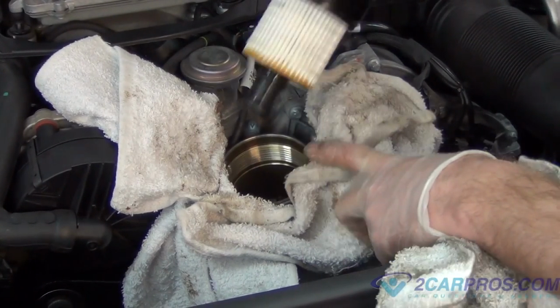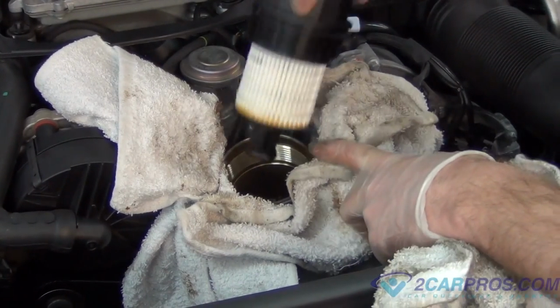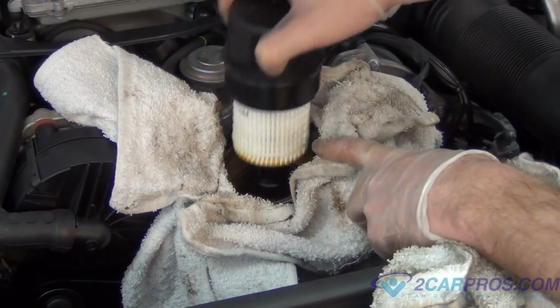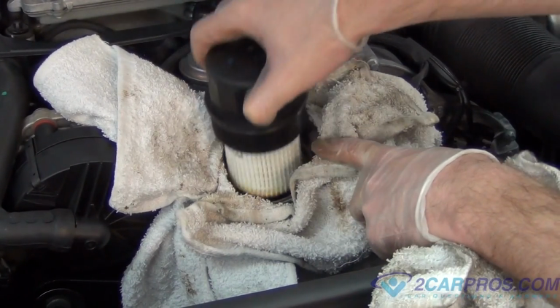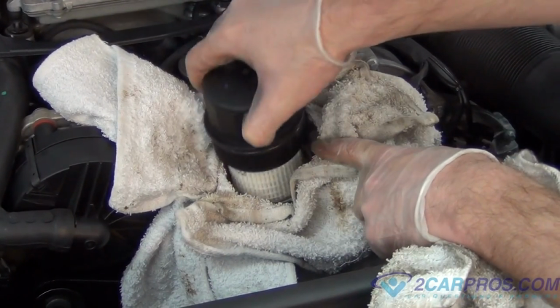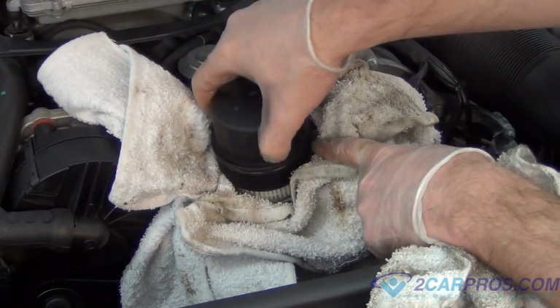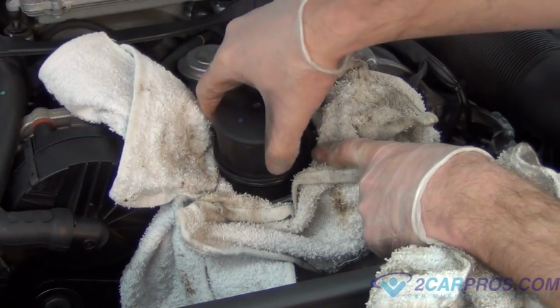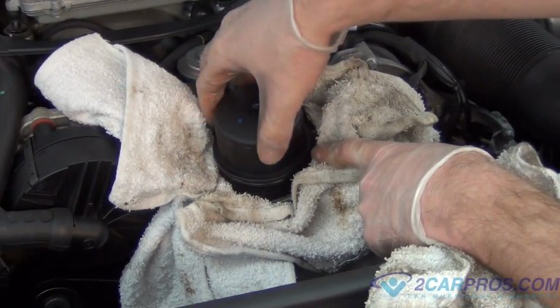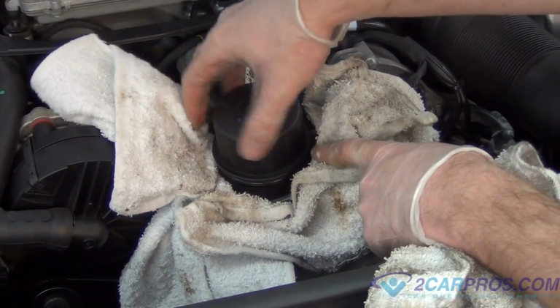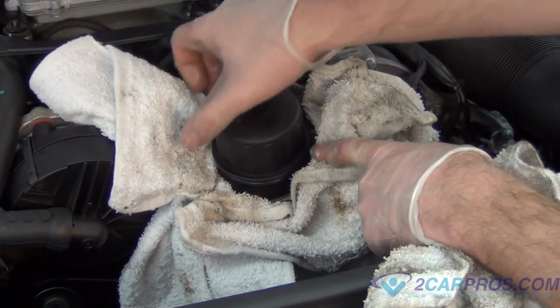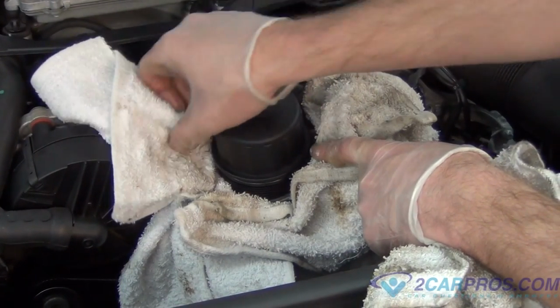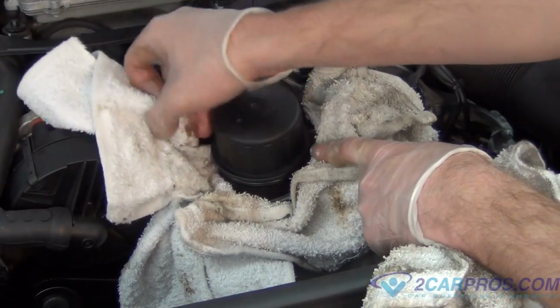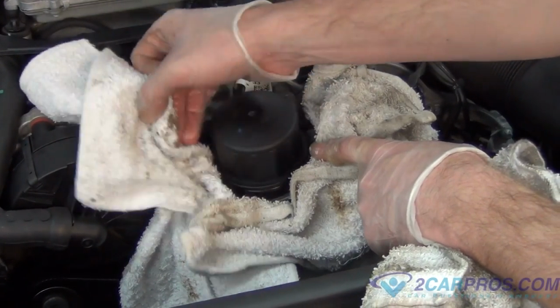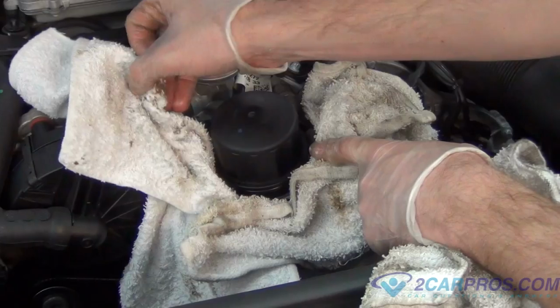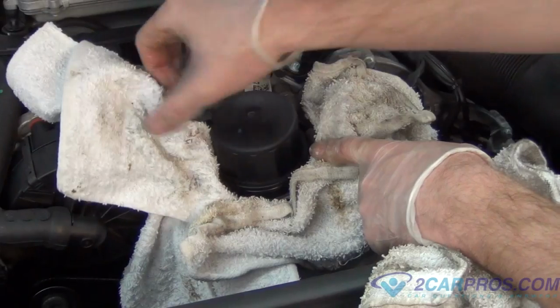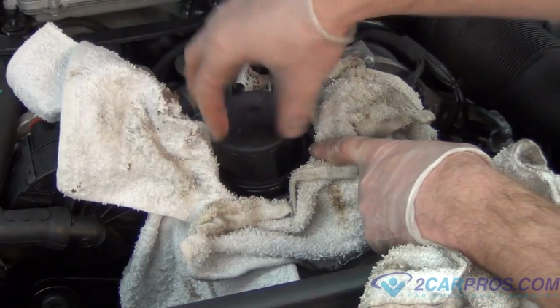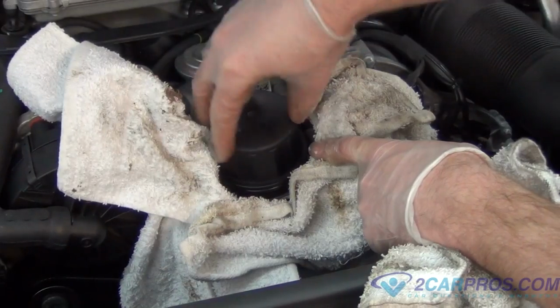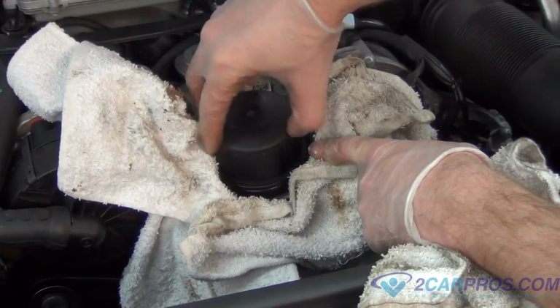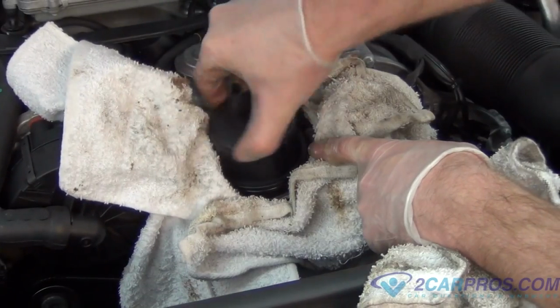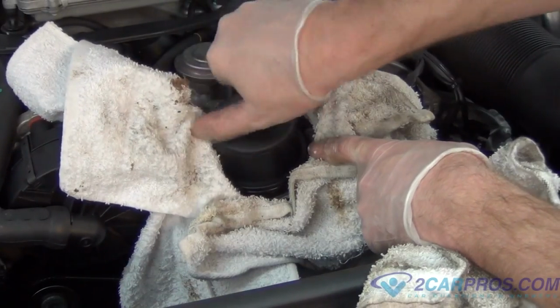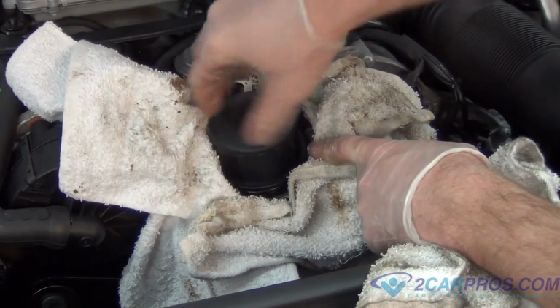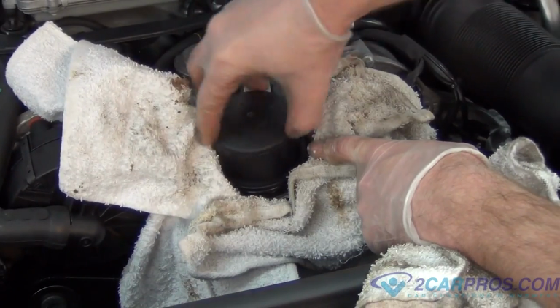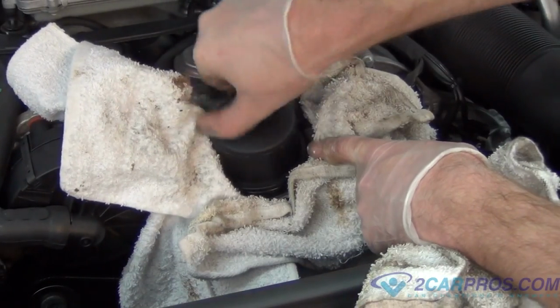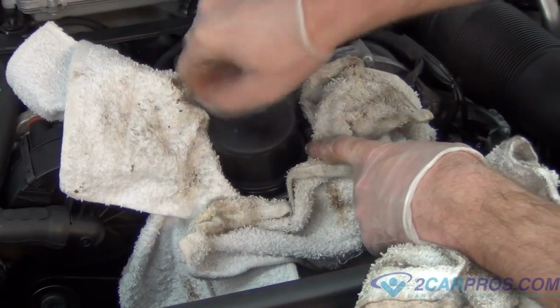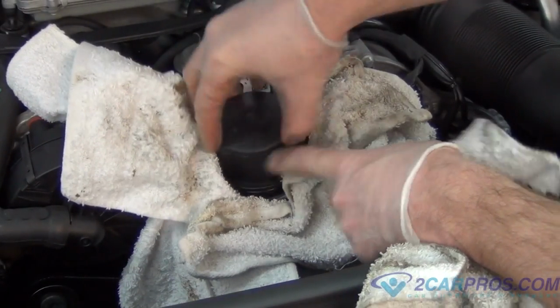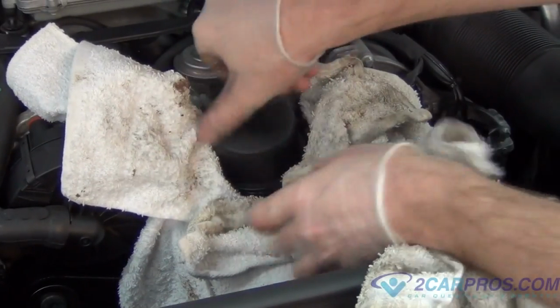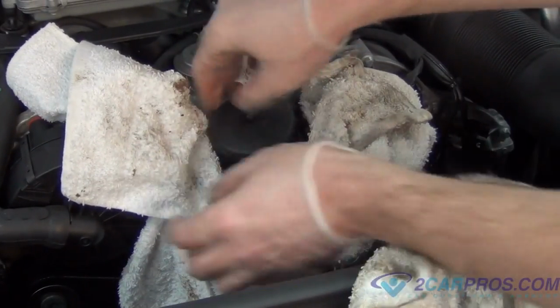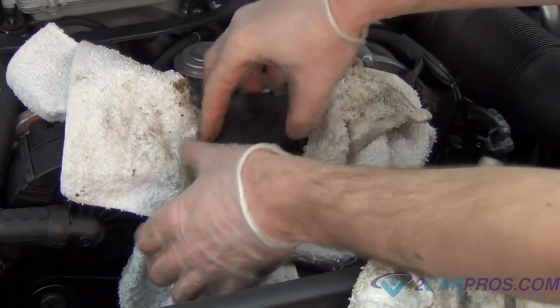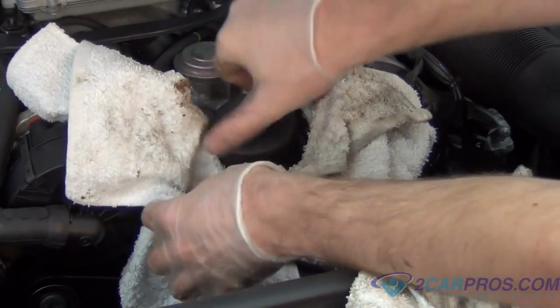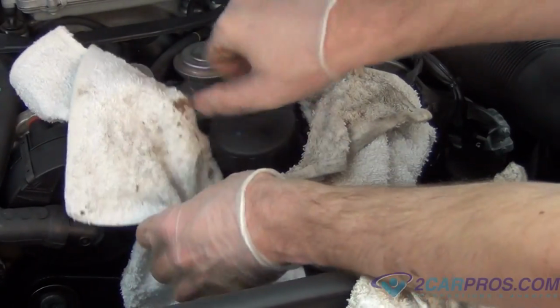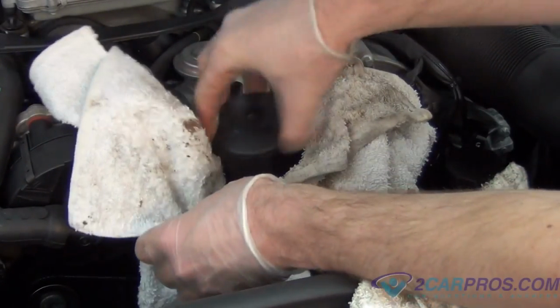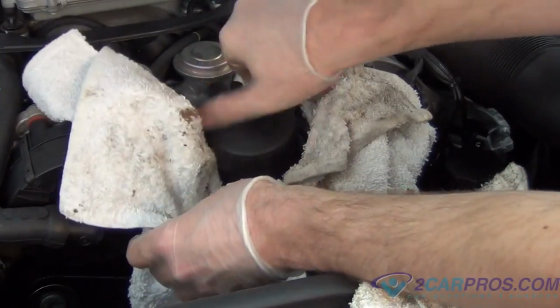We're going to replace the oil filter and screw it on hand tight. No tools needed or required.